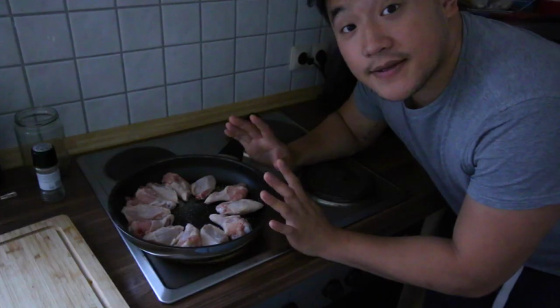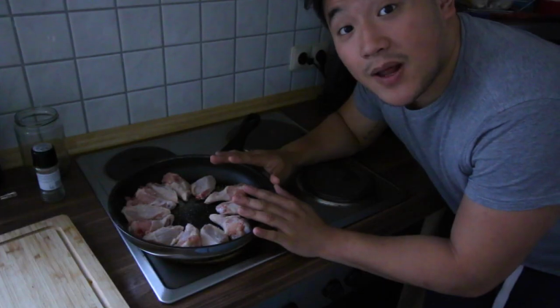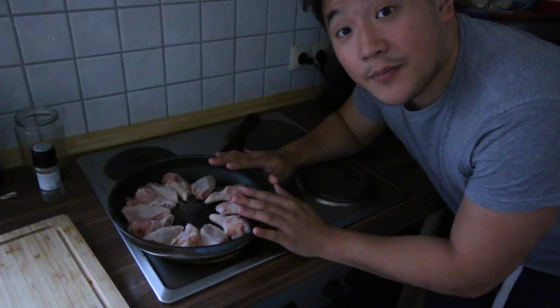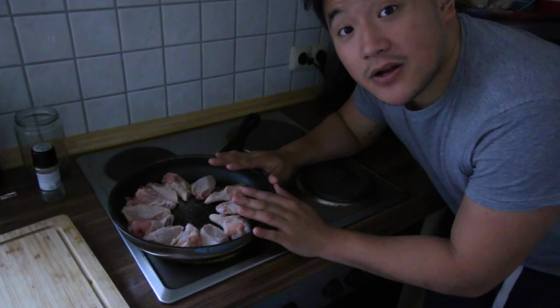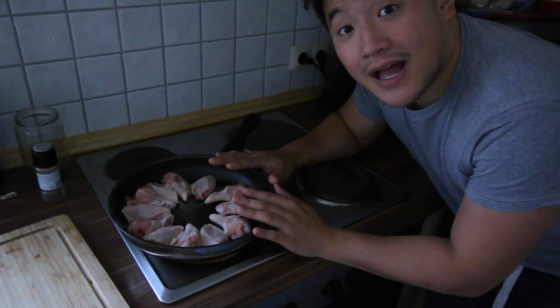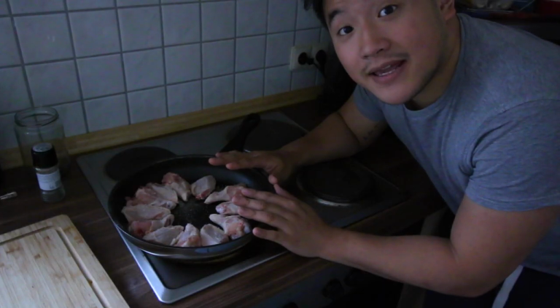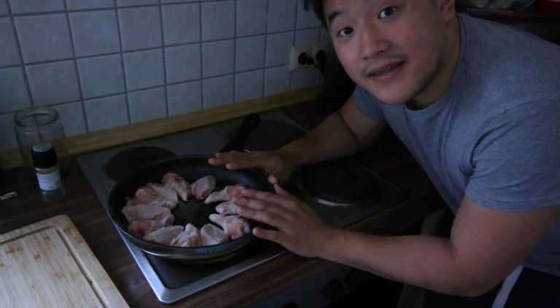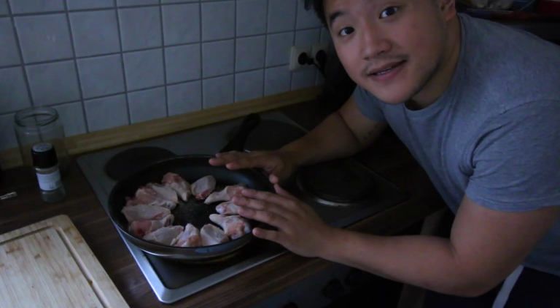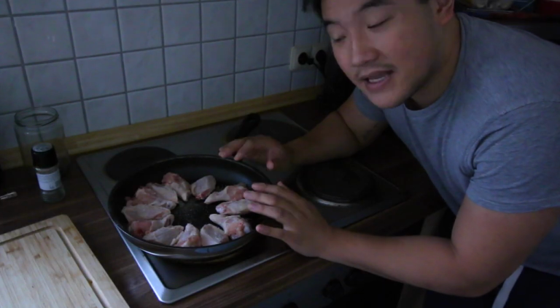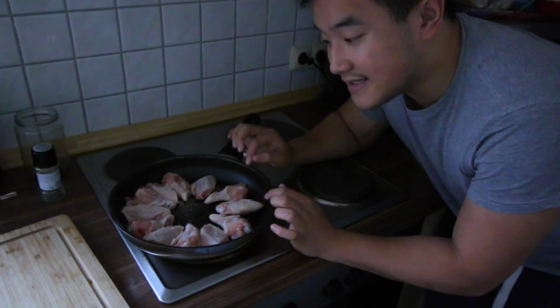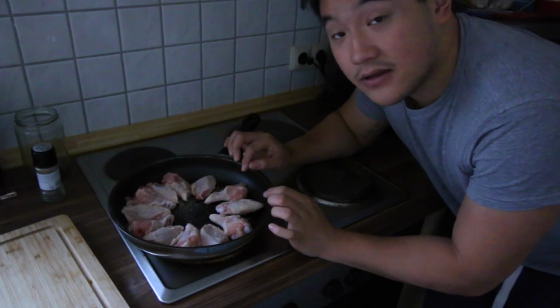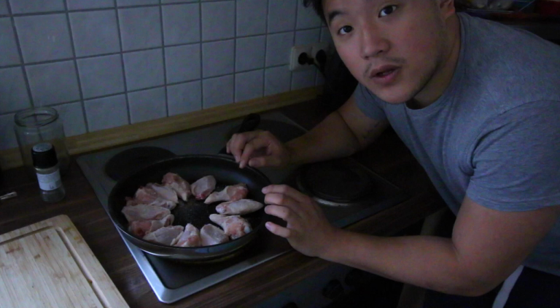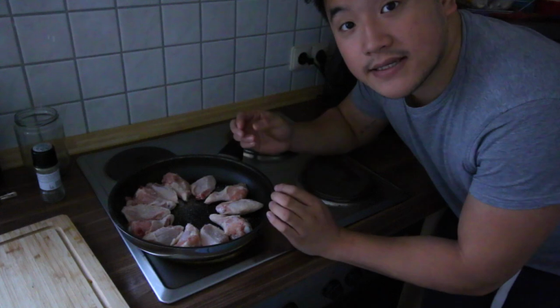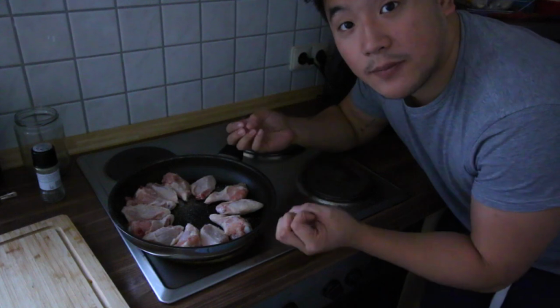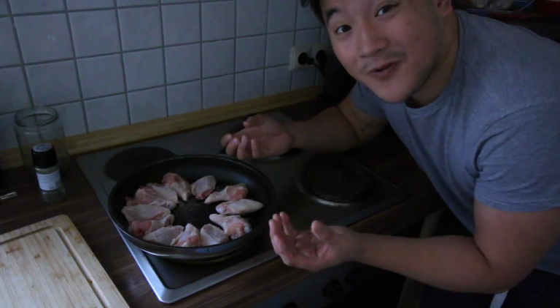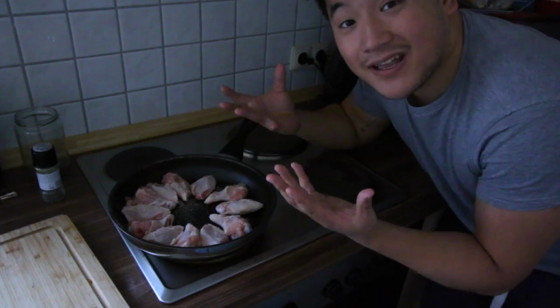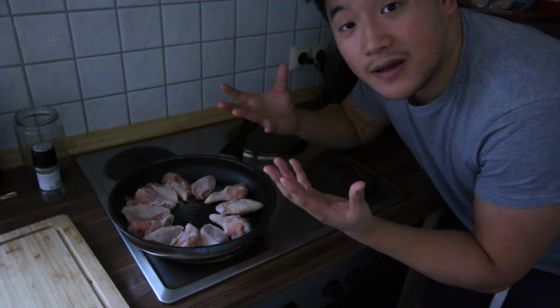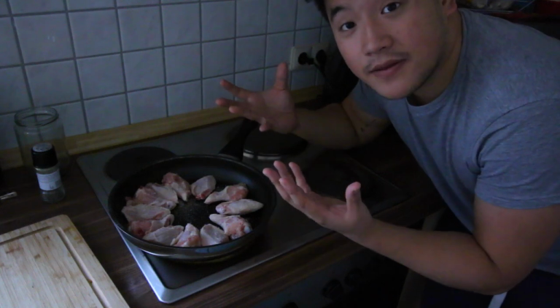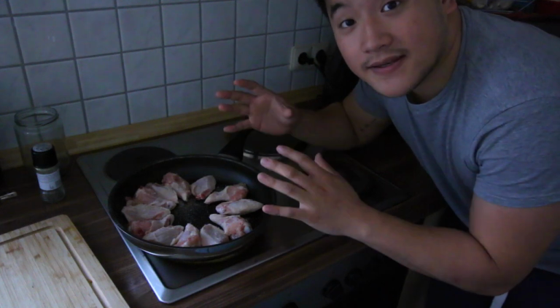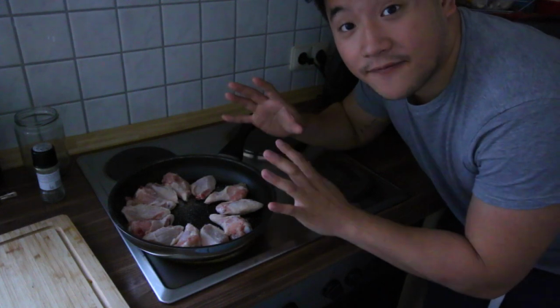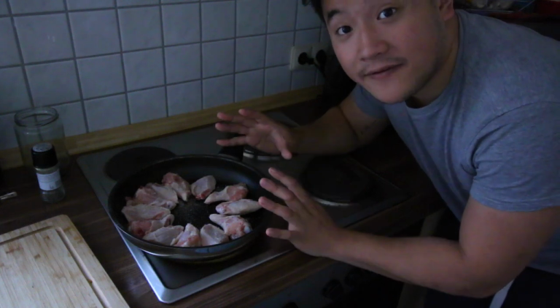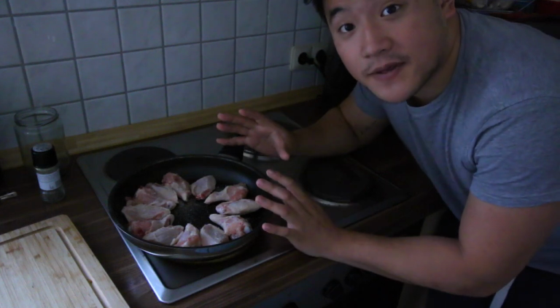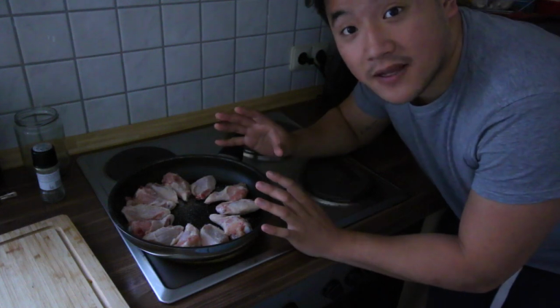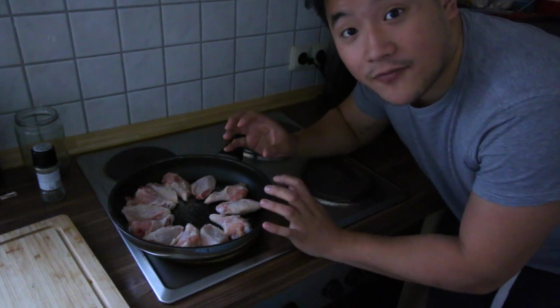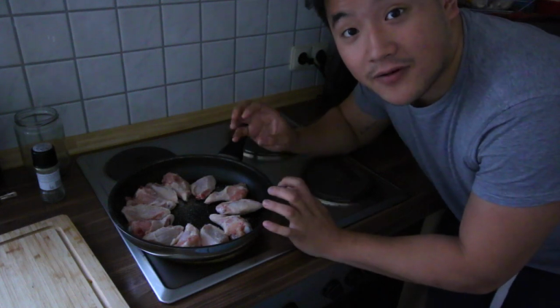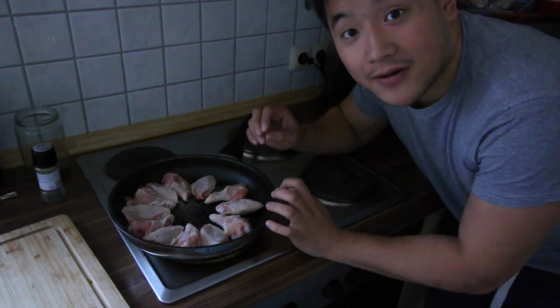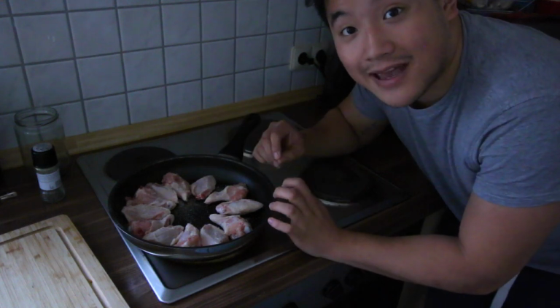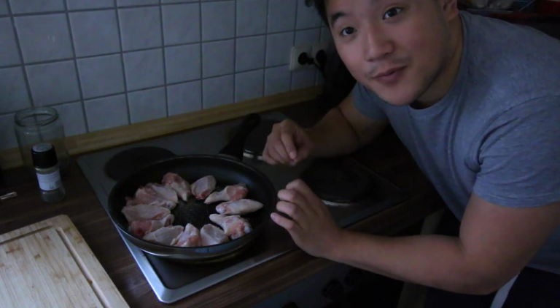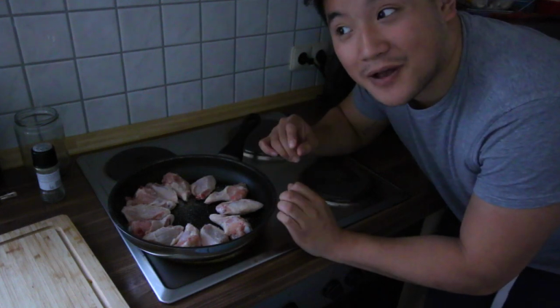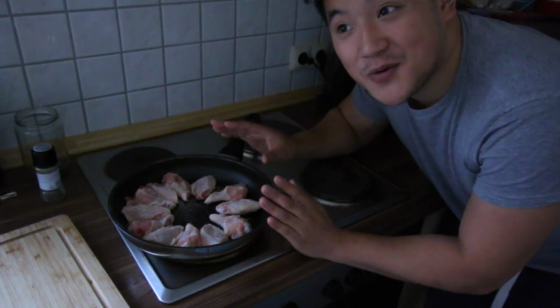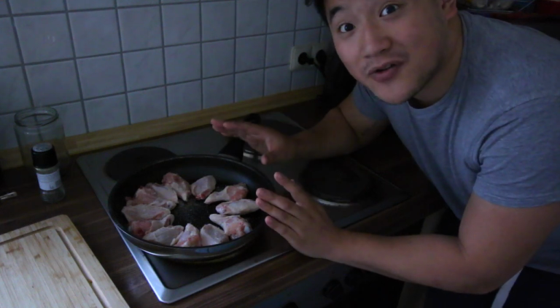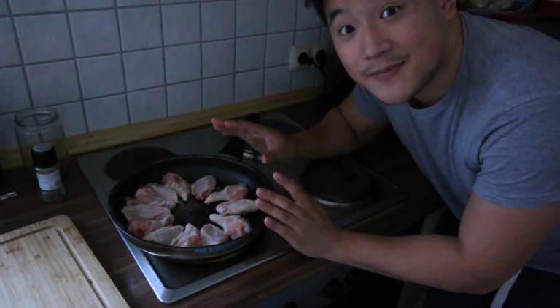We're putting it in cold so all the fat comes out of the skin. Now I put it on a high heat — it's still cold so I'm bringing it up. The fat from the skin will render out and it will become super crispy.